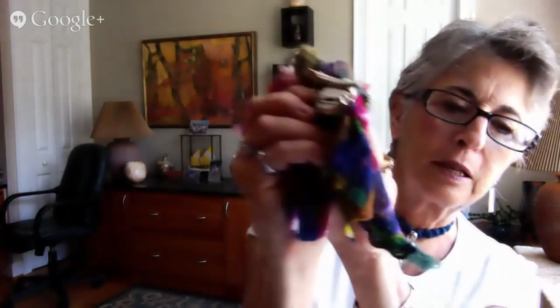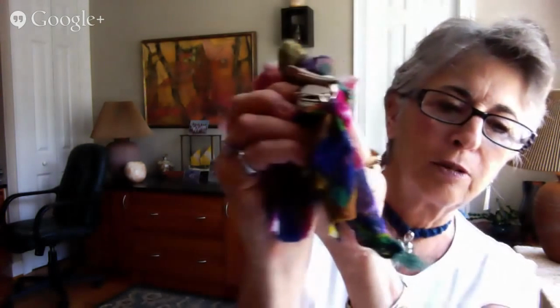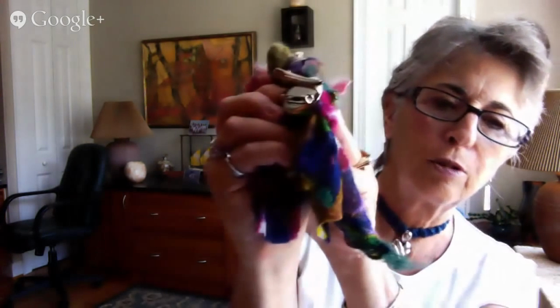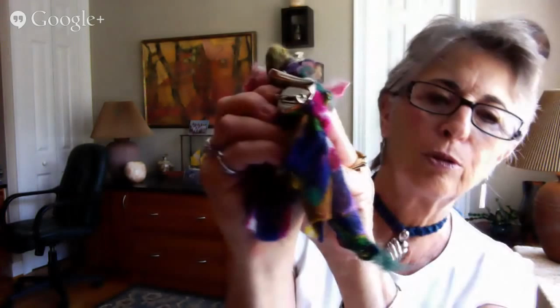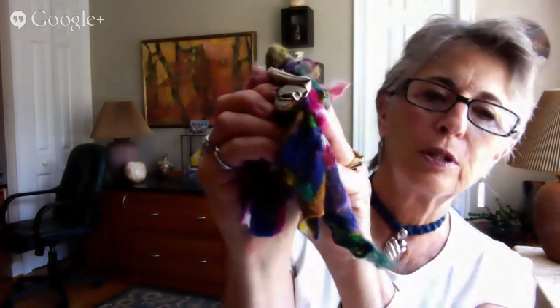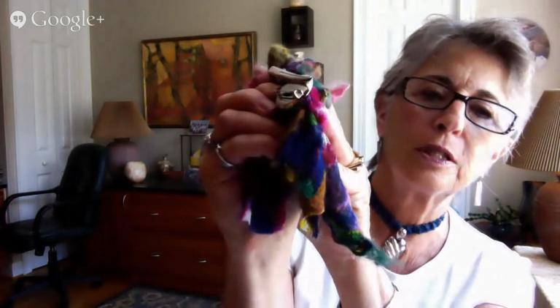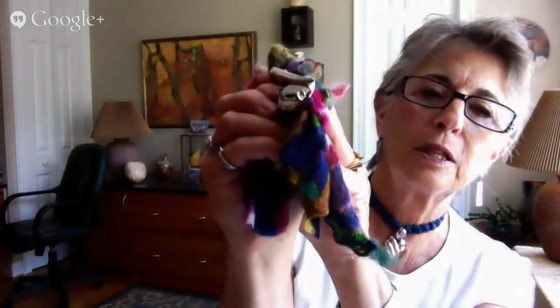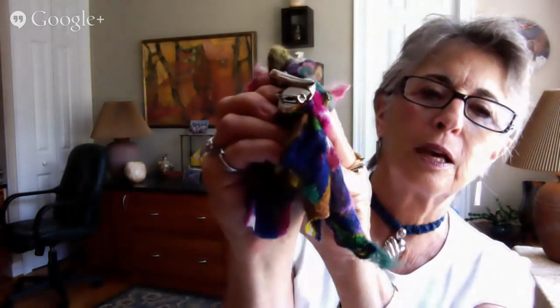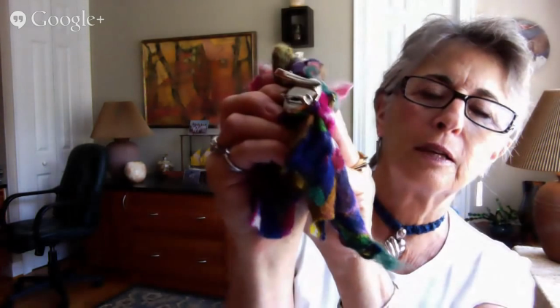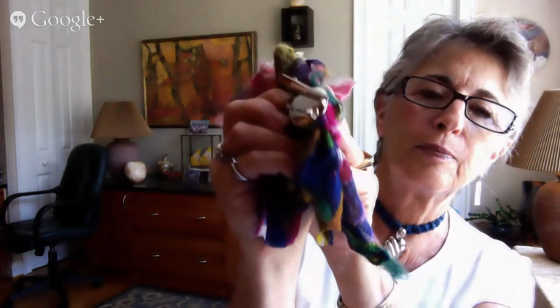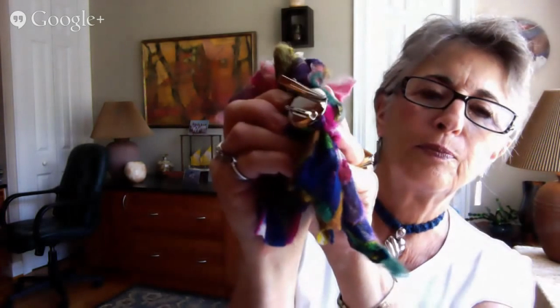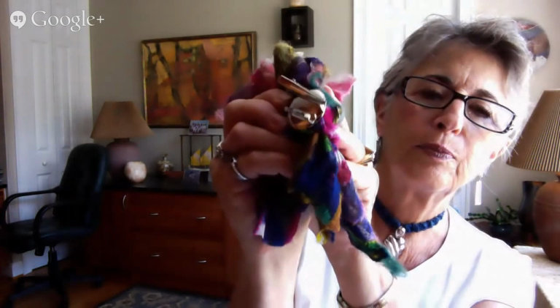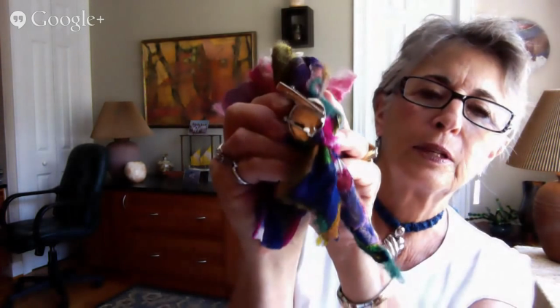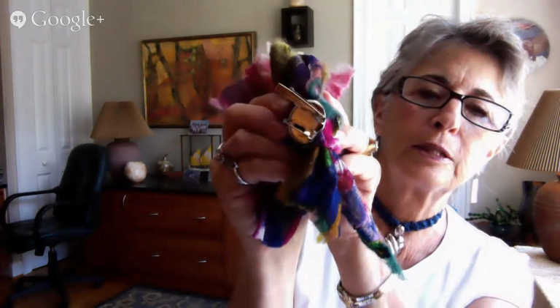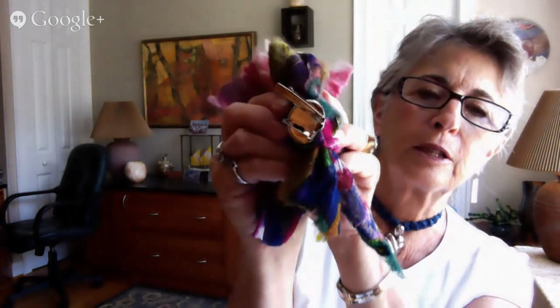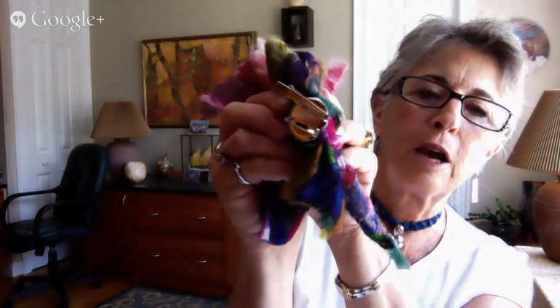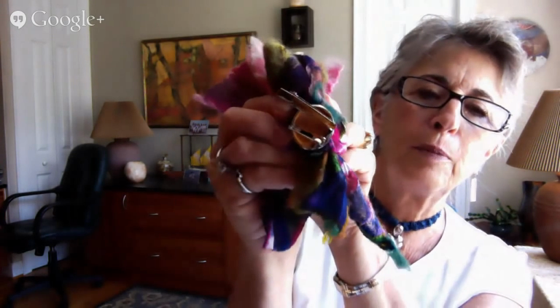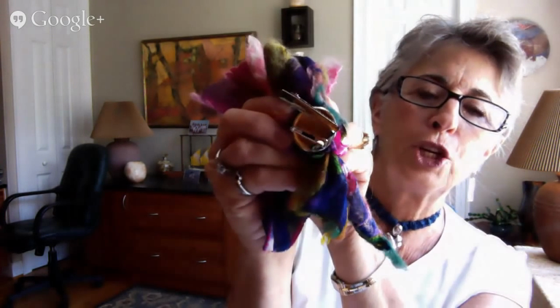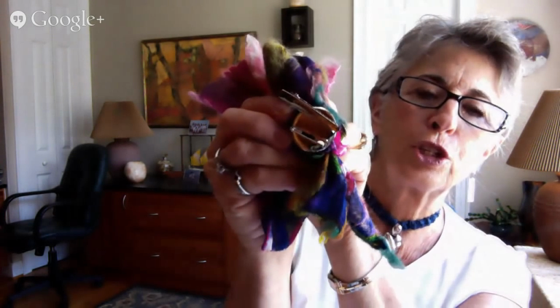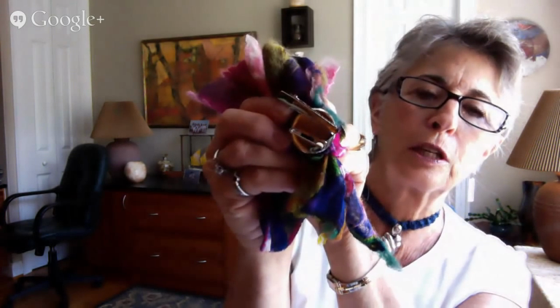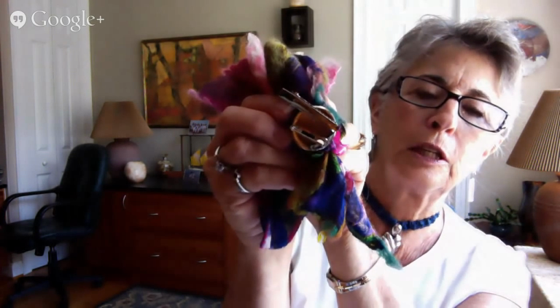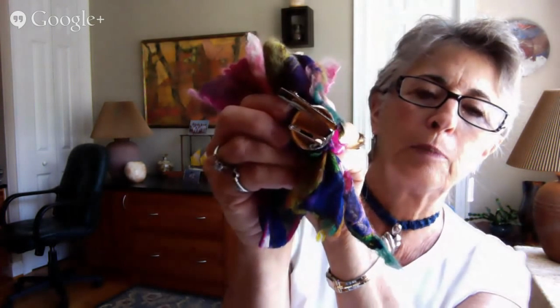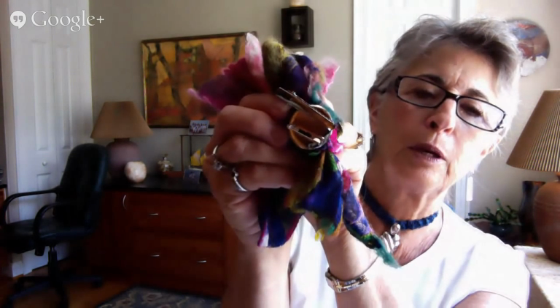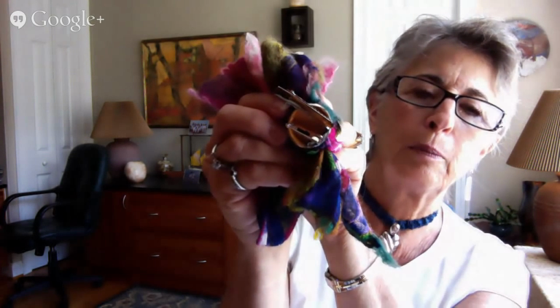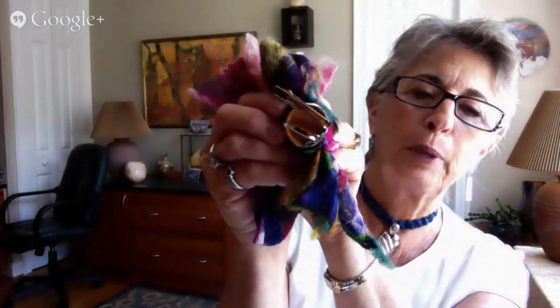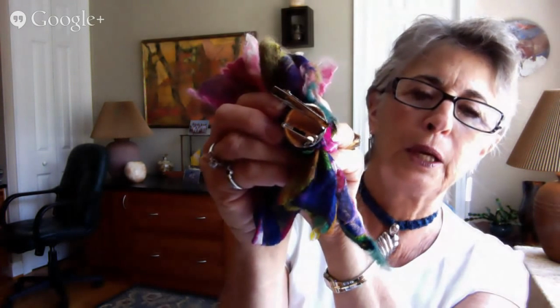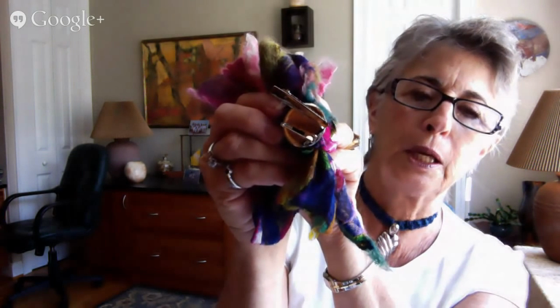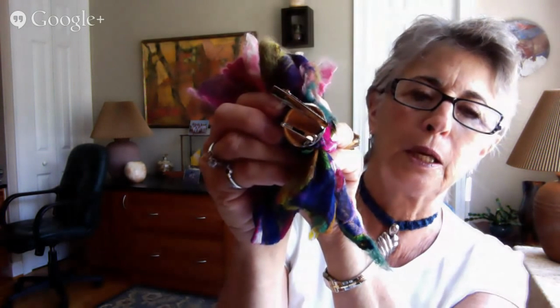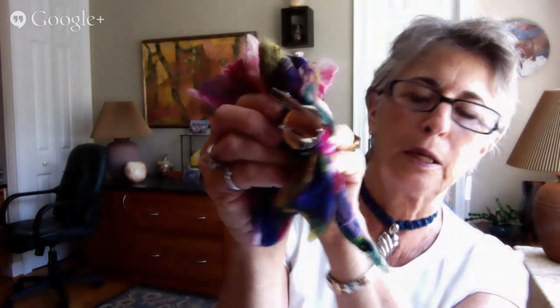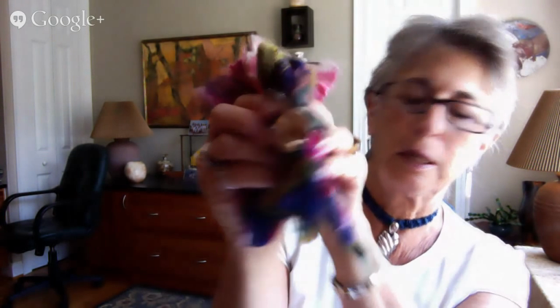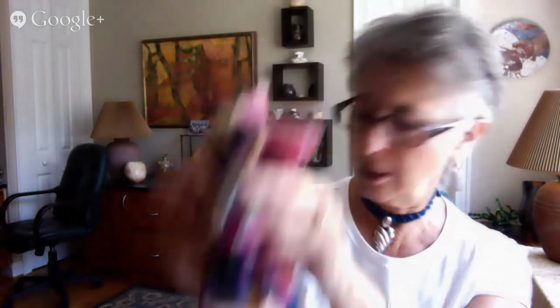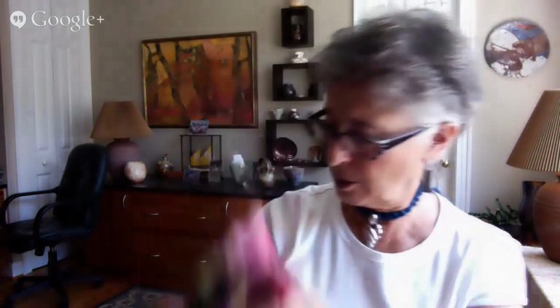It's the combination clip pin — there we go.